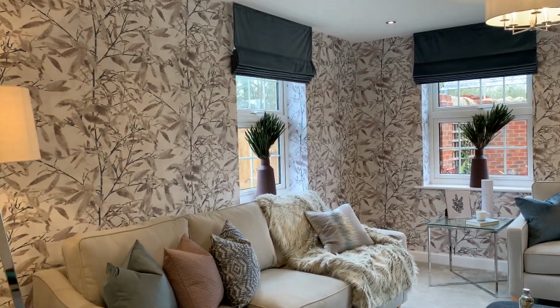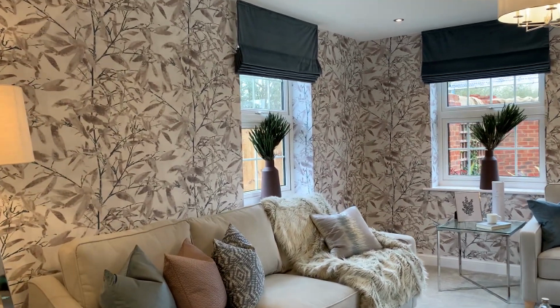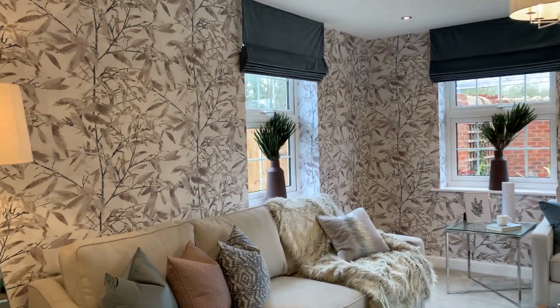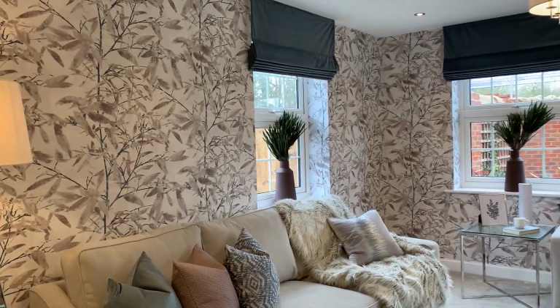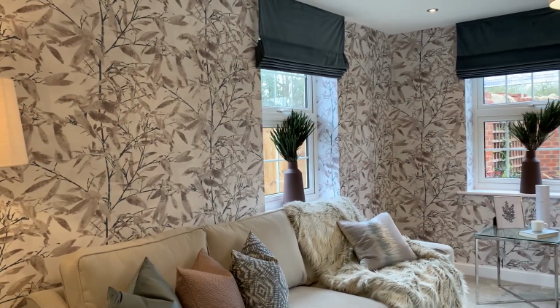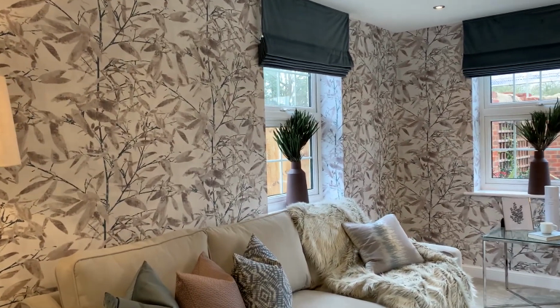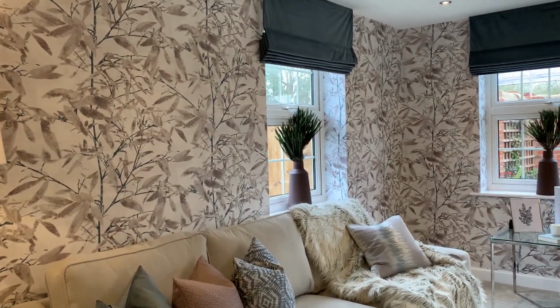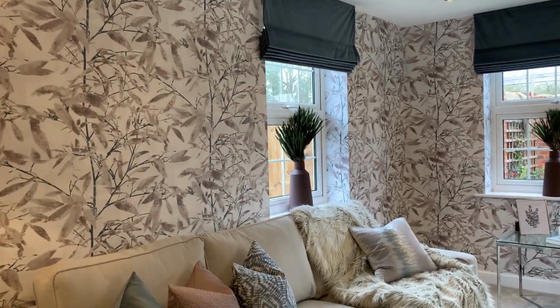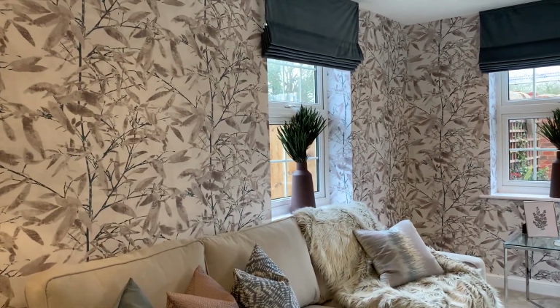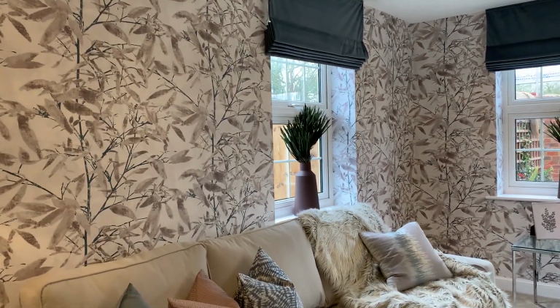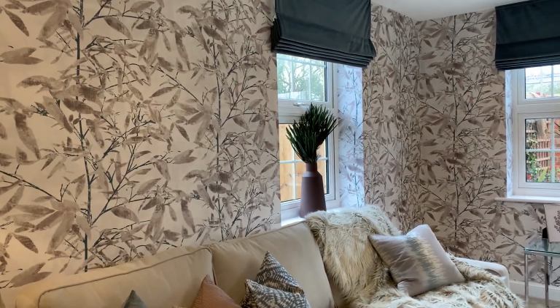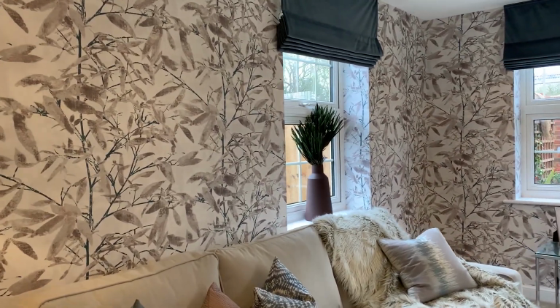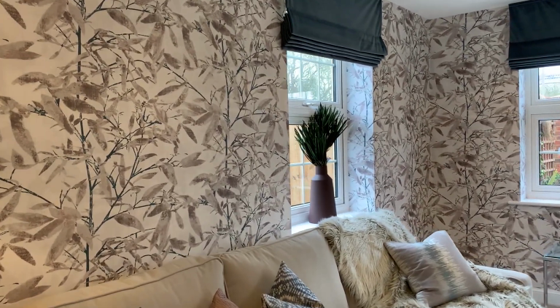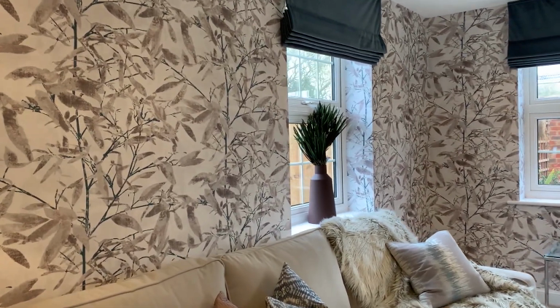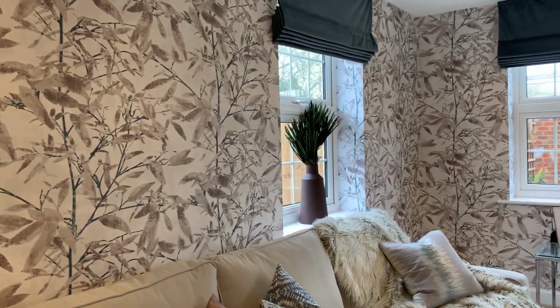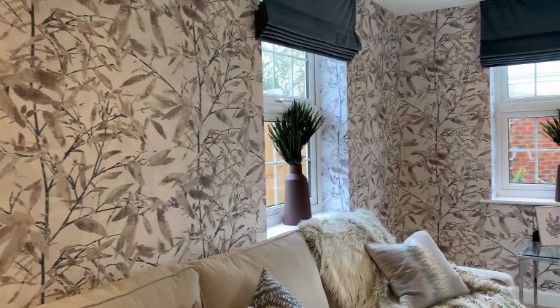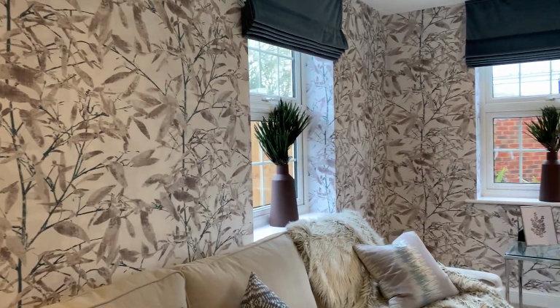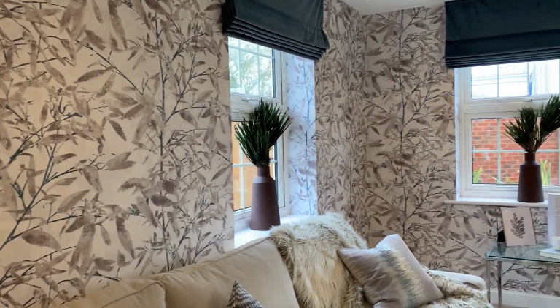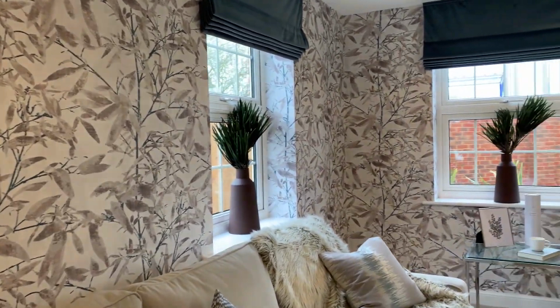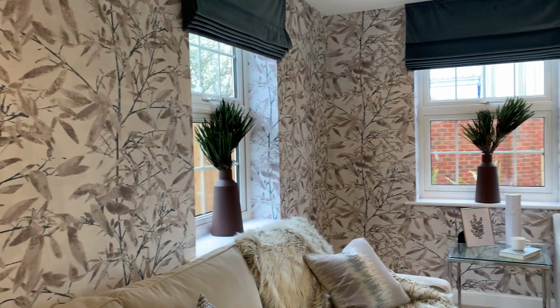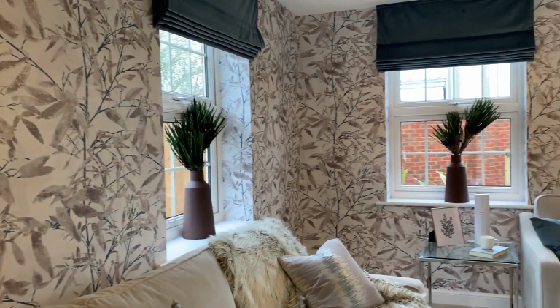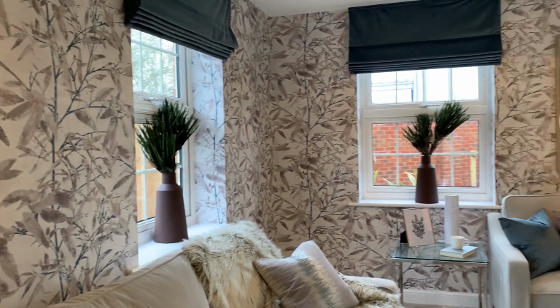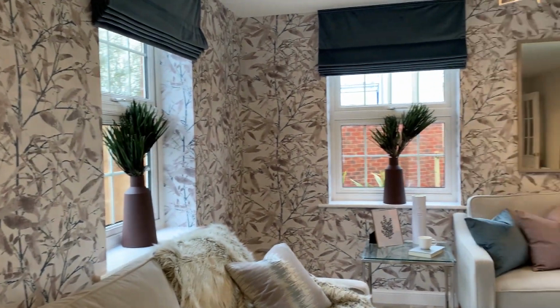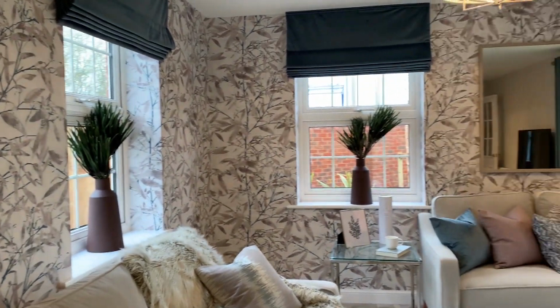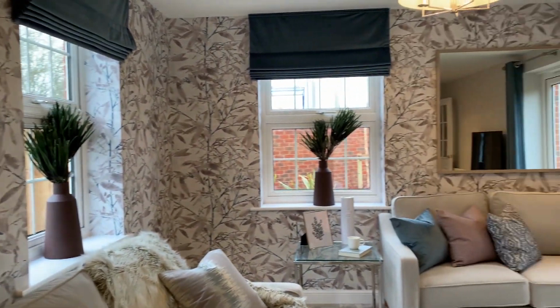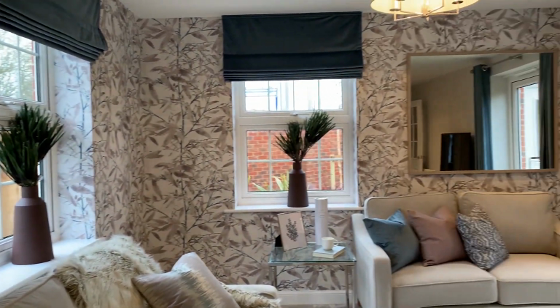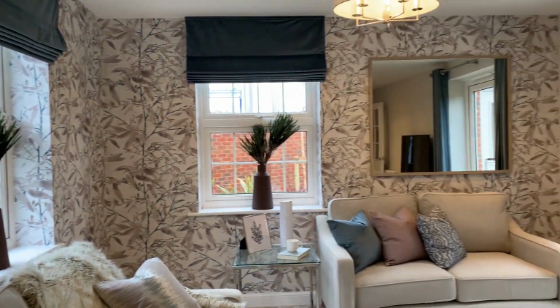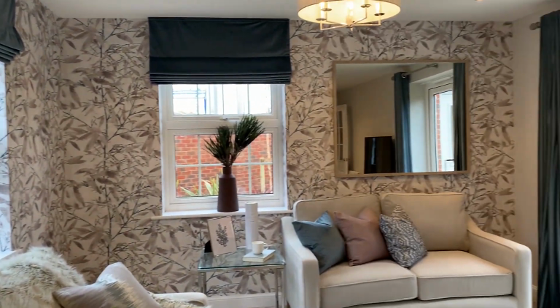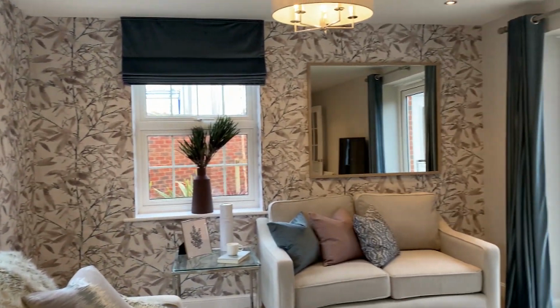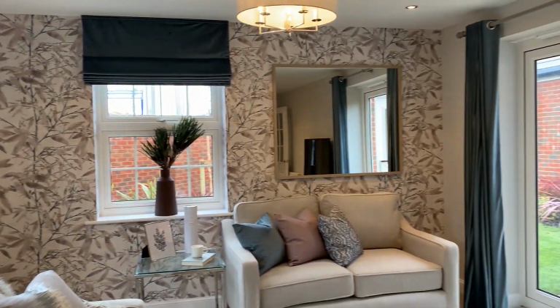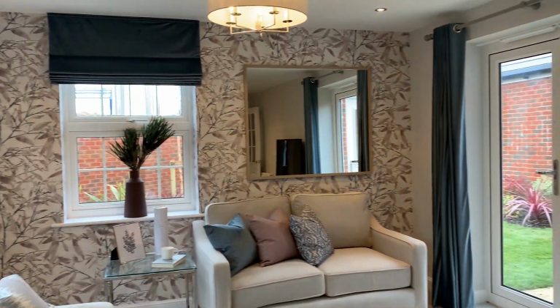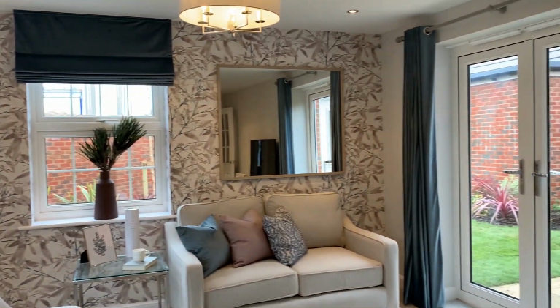The patio doors cascade light across the room as well as providing access to a garden space that you can enjoy throughout the year.